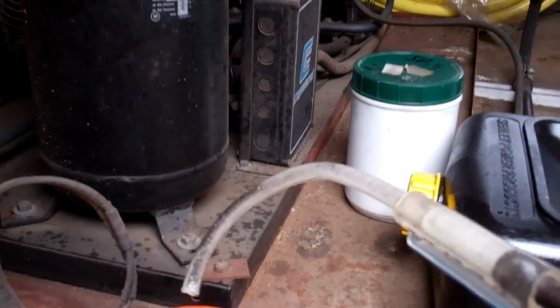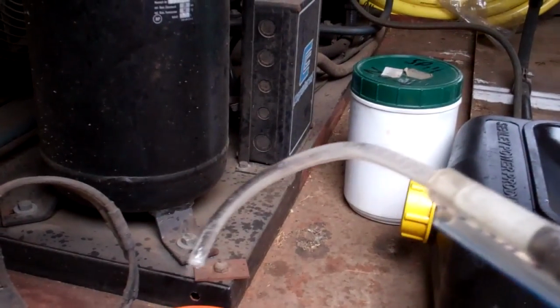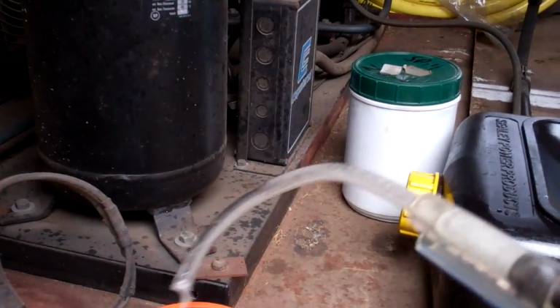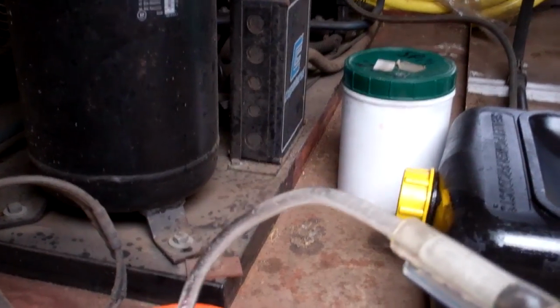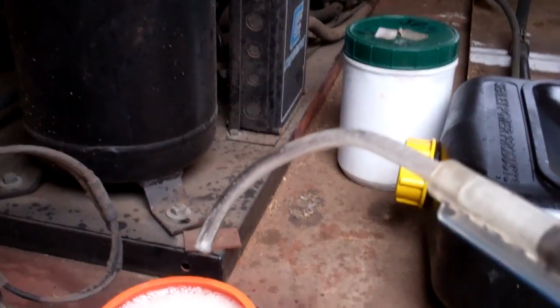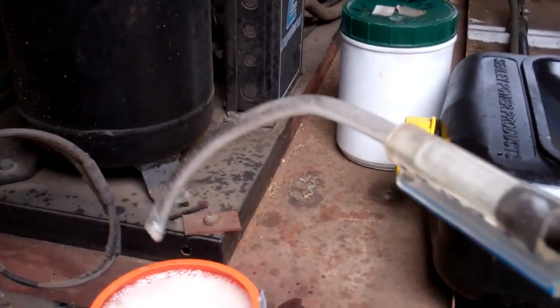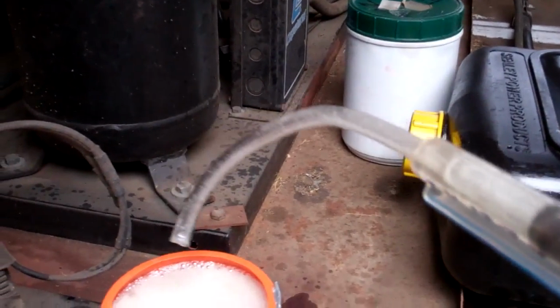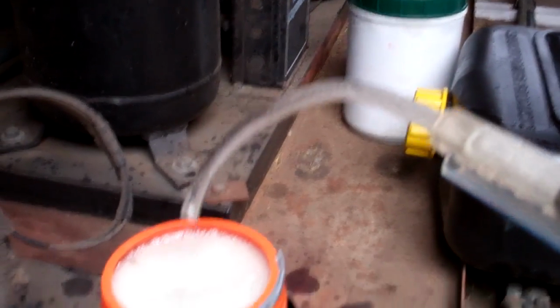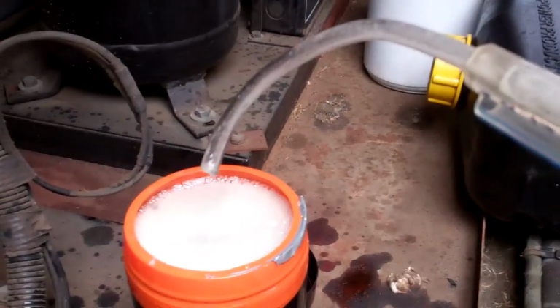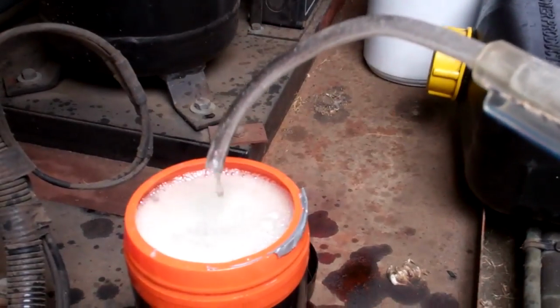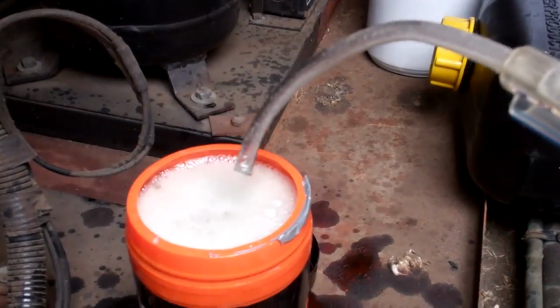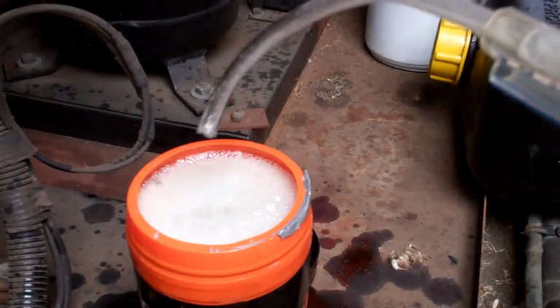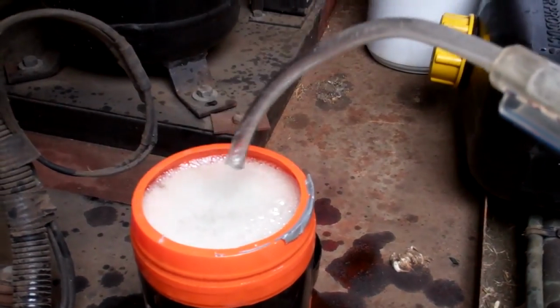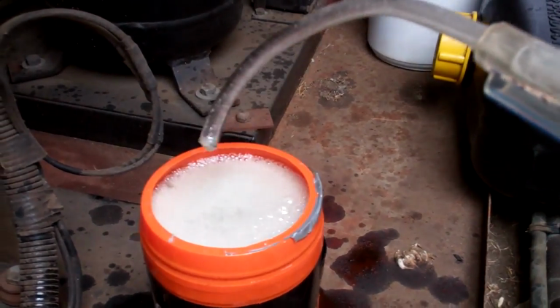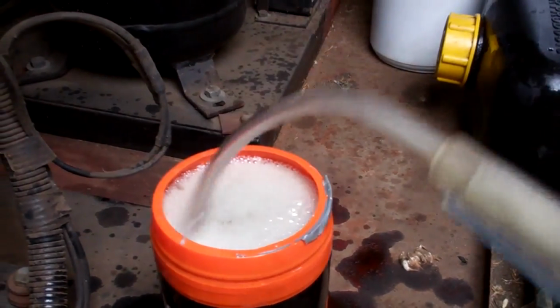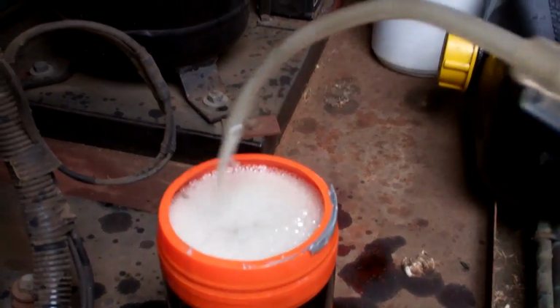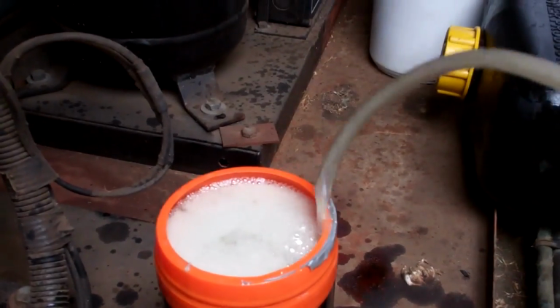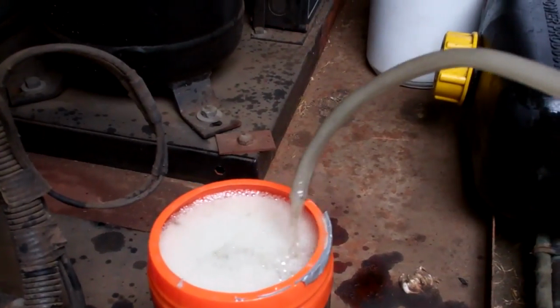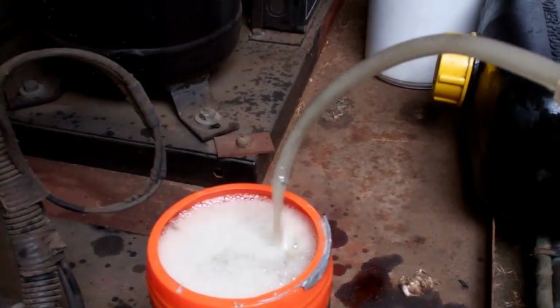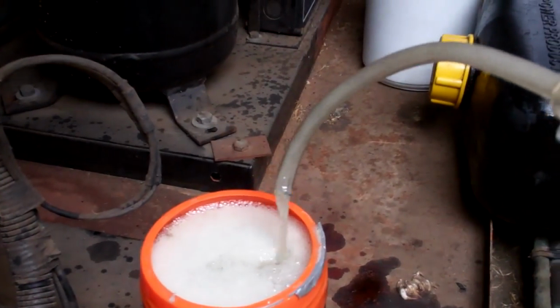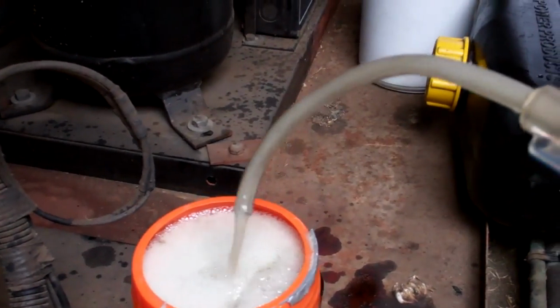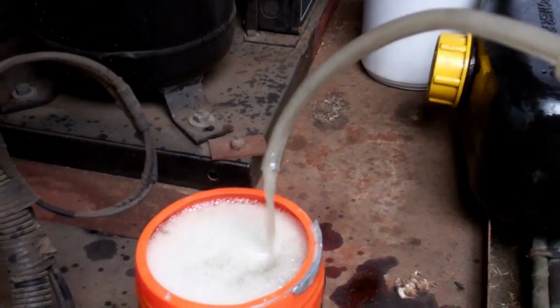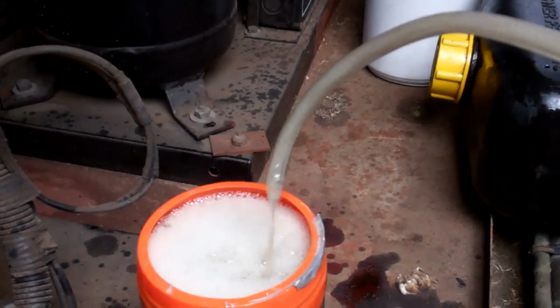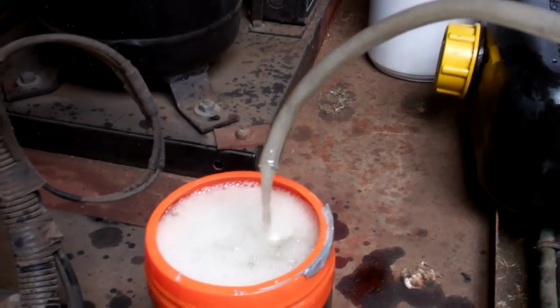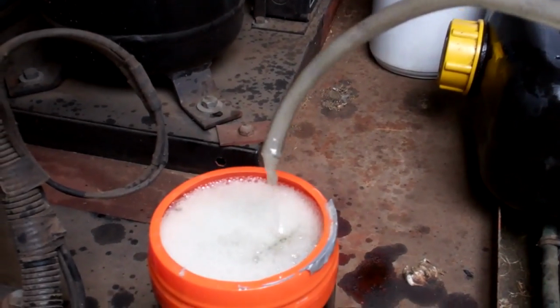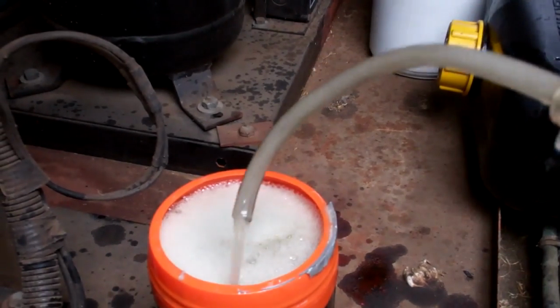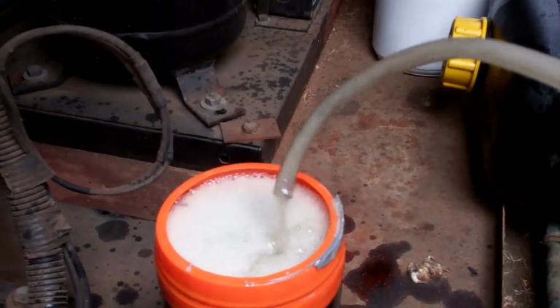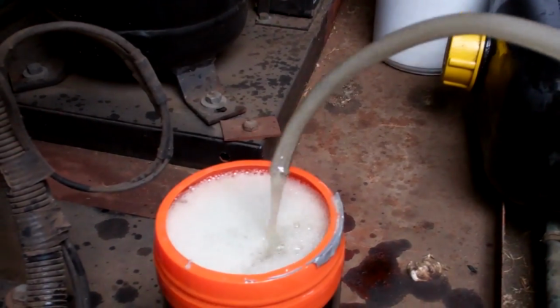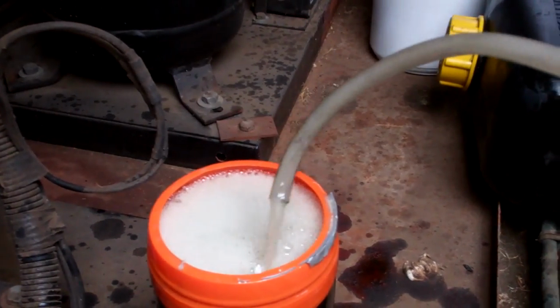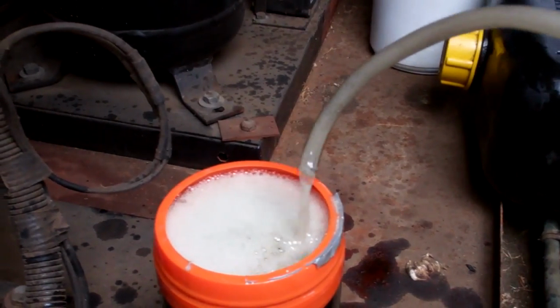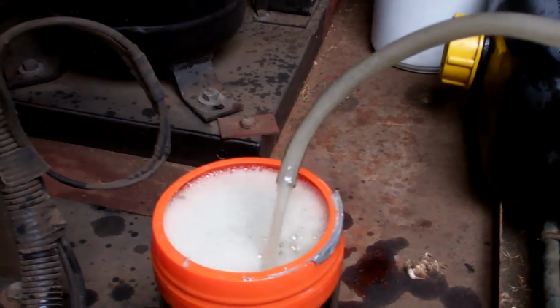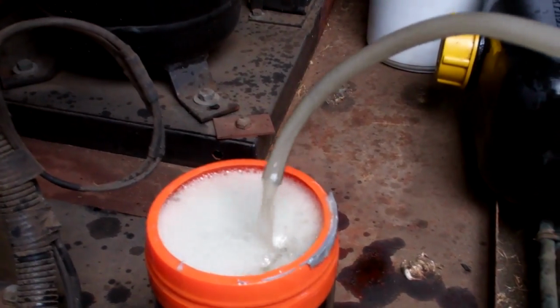The bubbles are due to refrigerant that's dissolved in the oil.